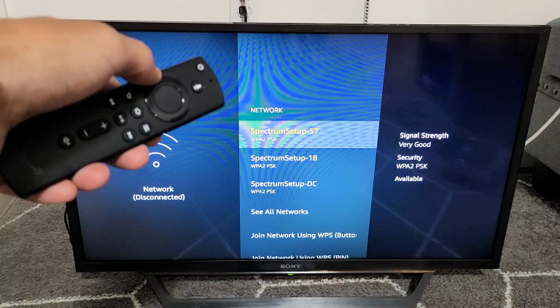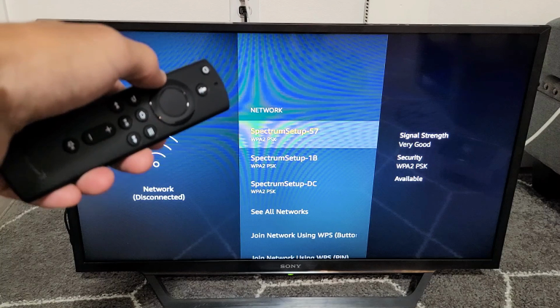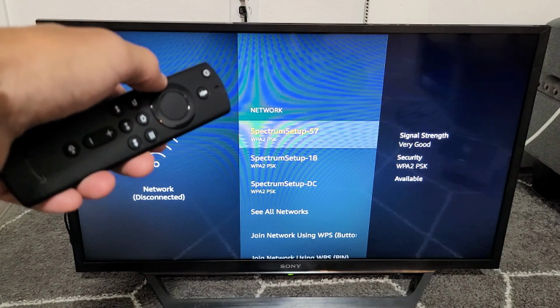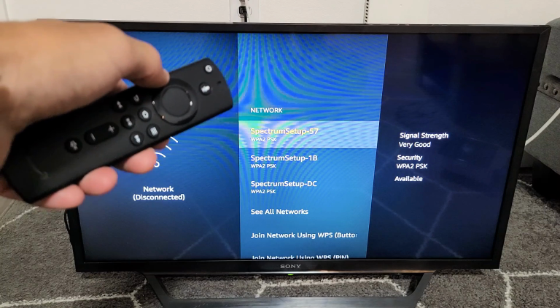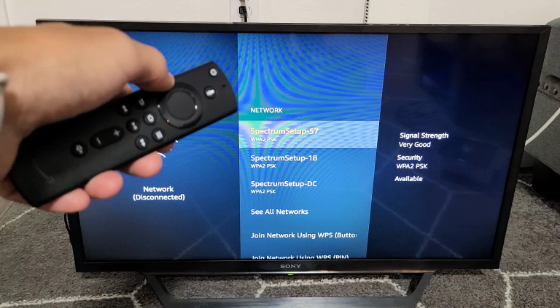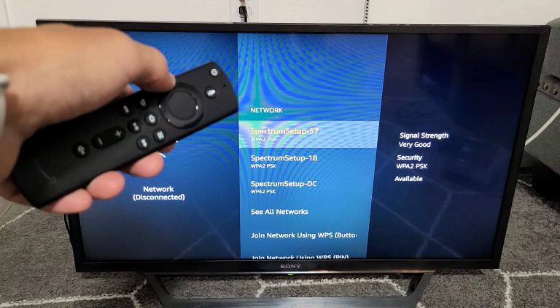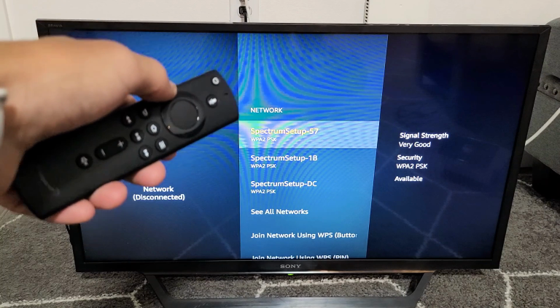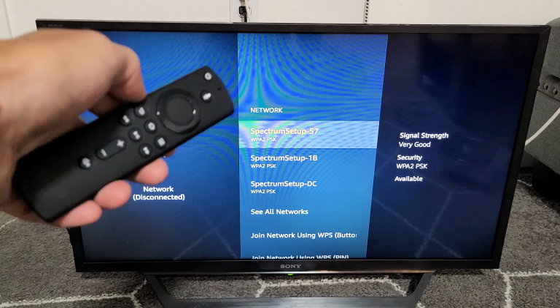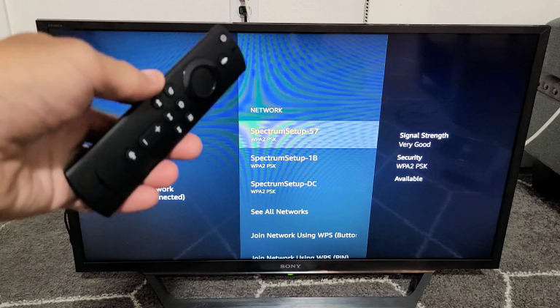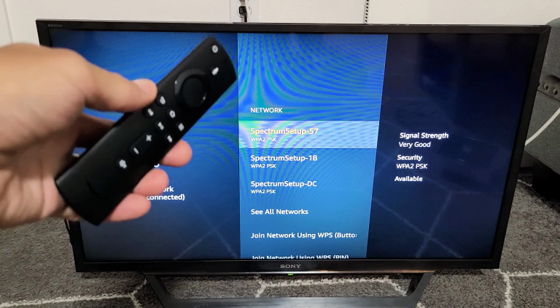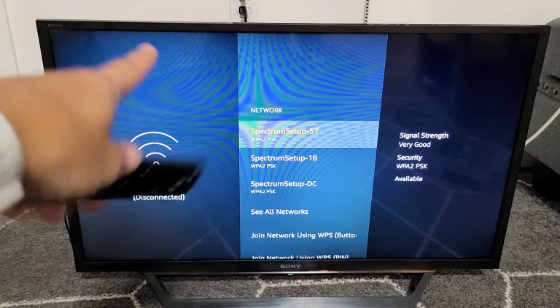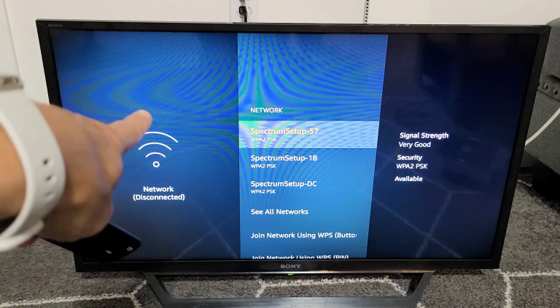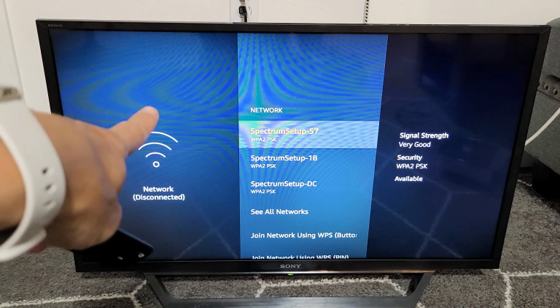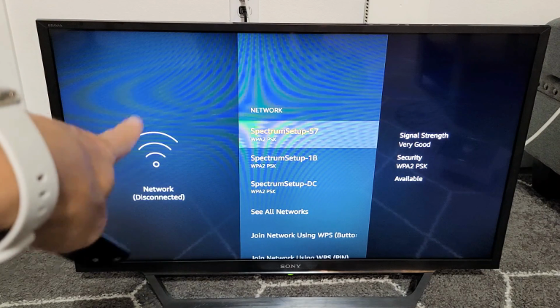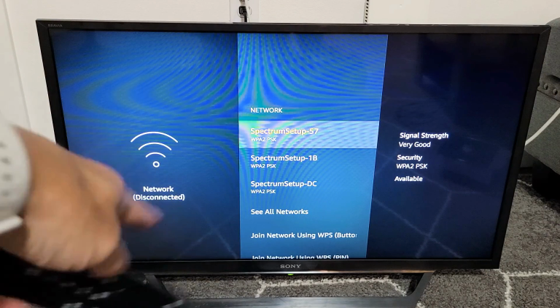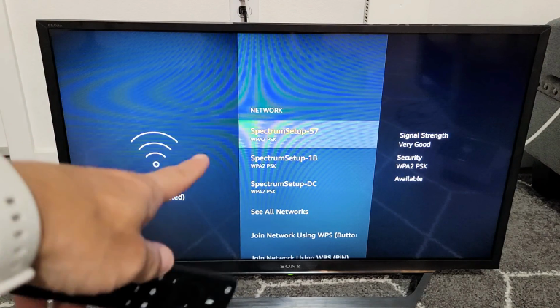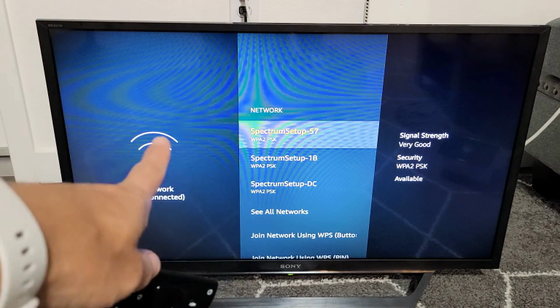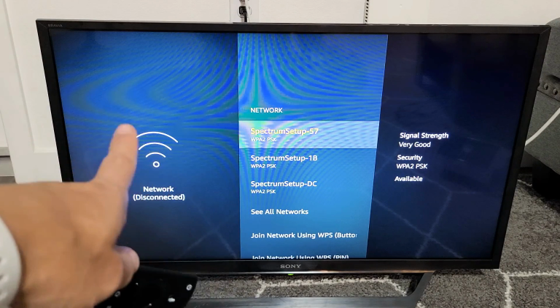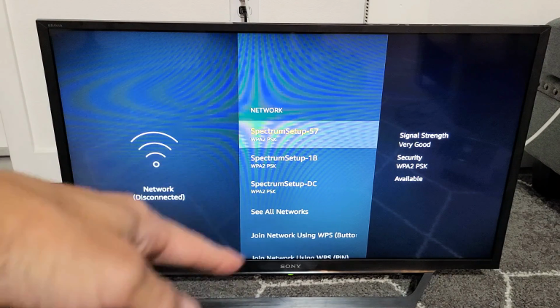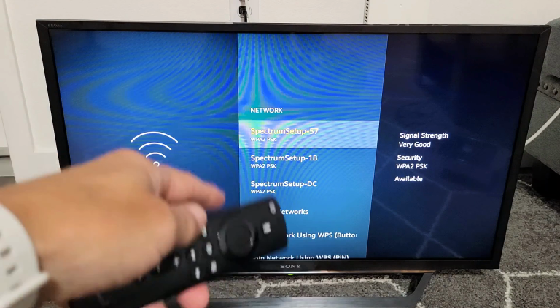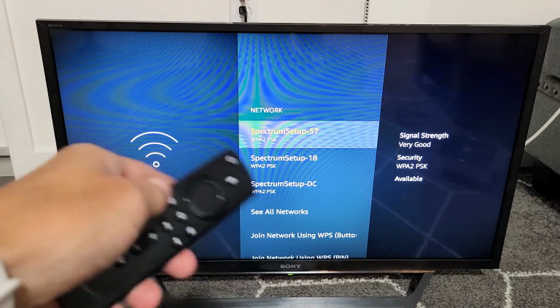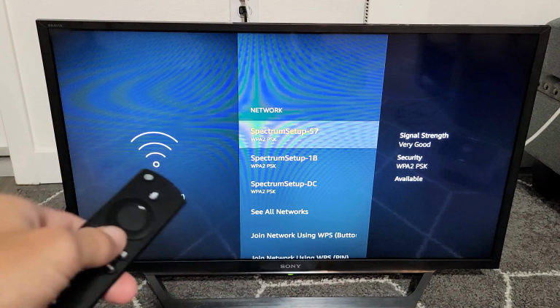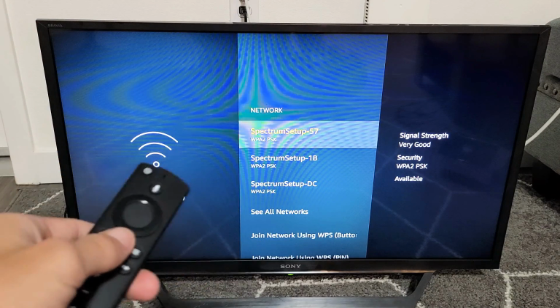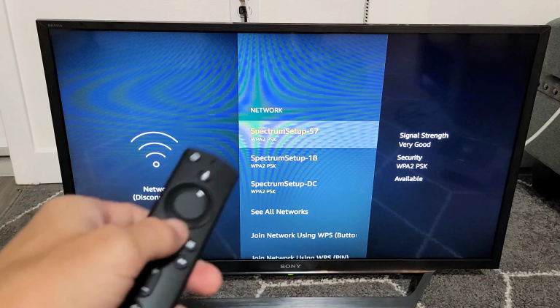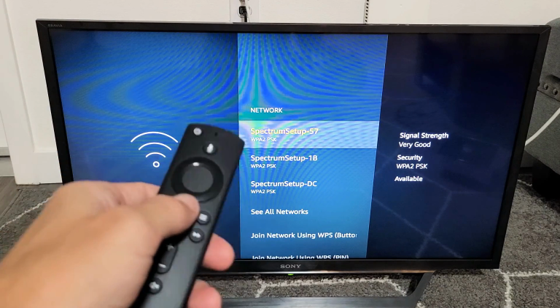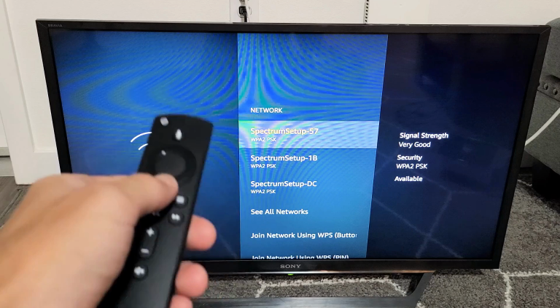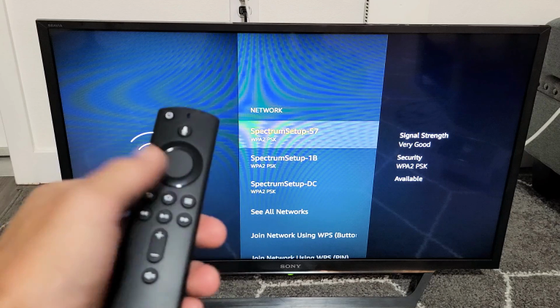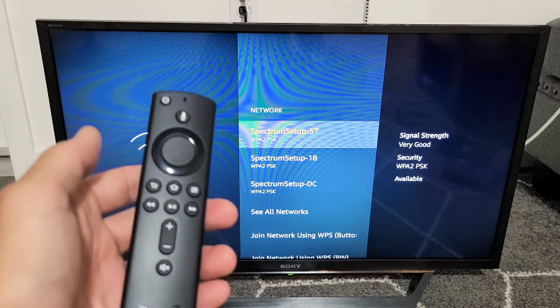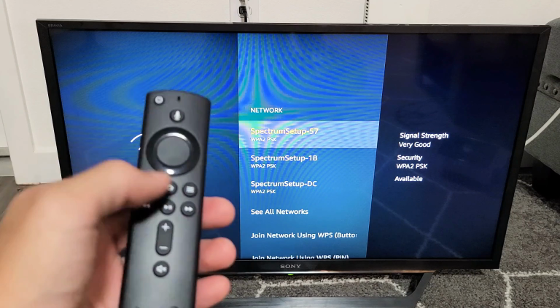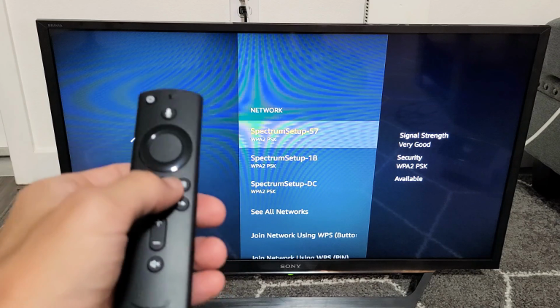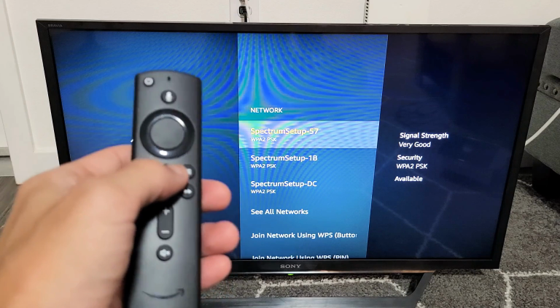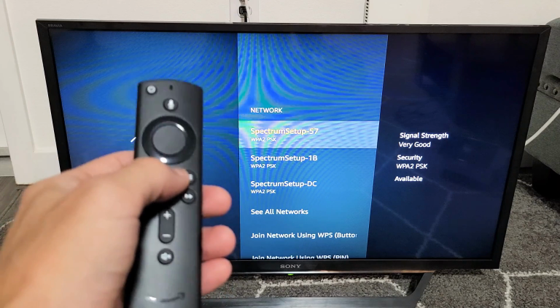I have a Fire TV Stick 4K in this TV here. I'm going to show you how to connect to your home Wi-Fi network. So very simple.